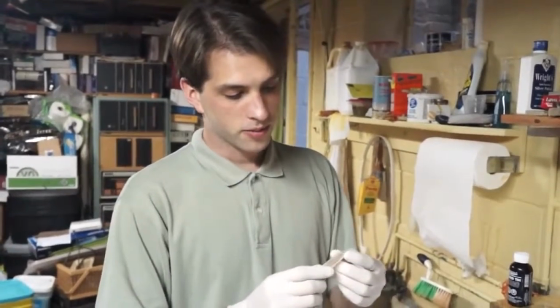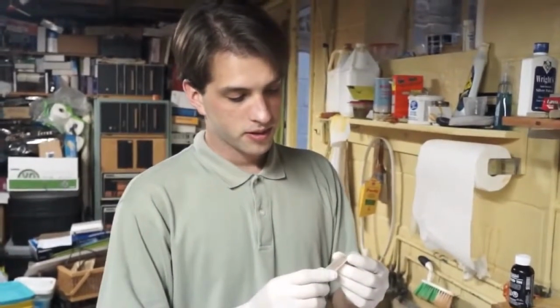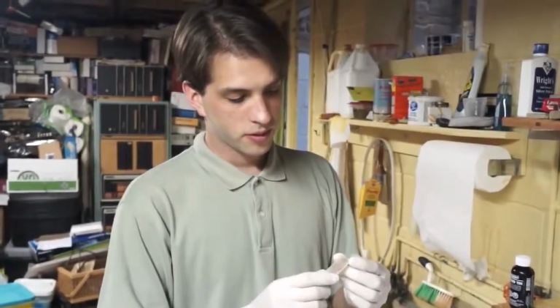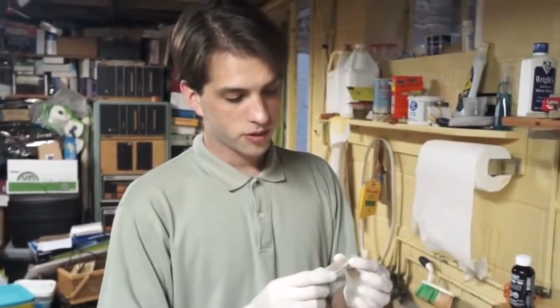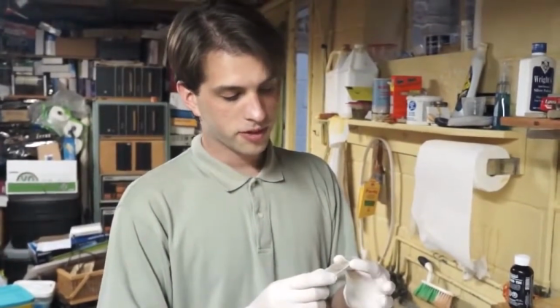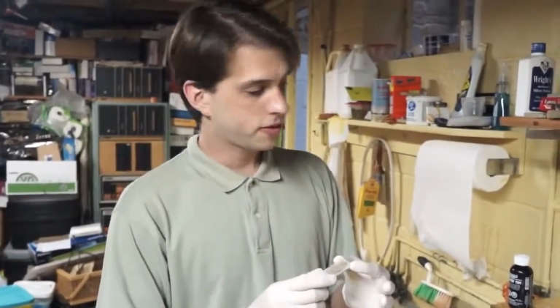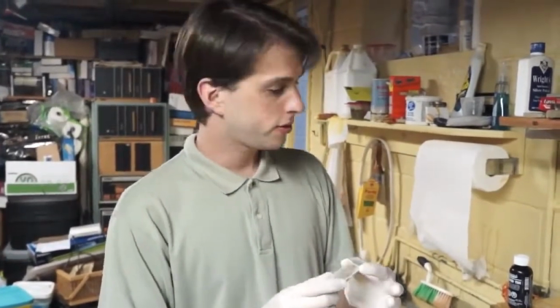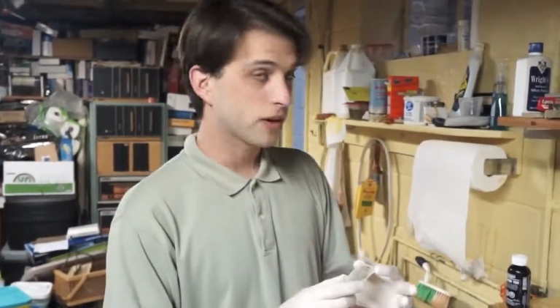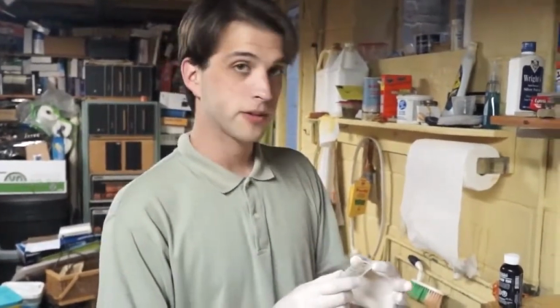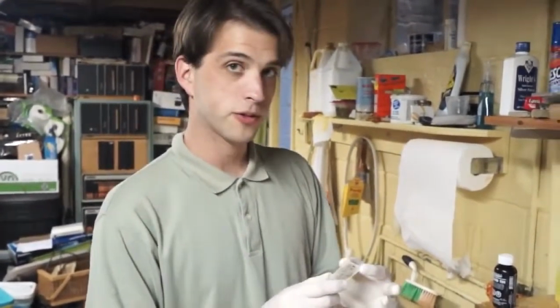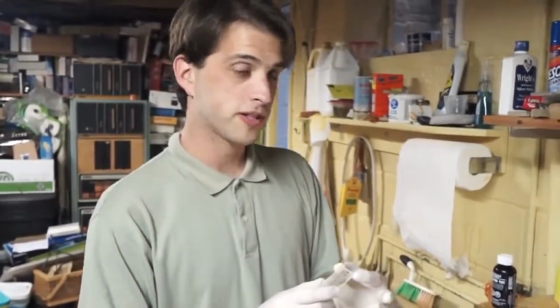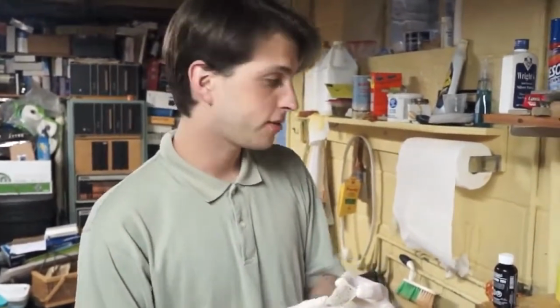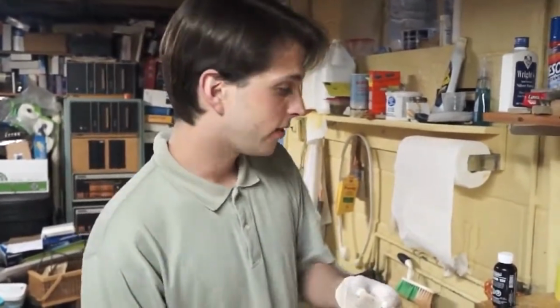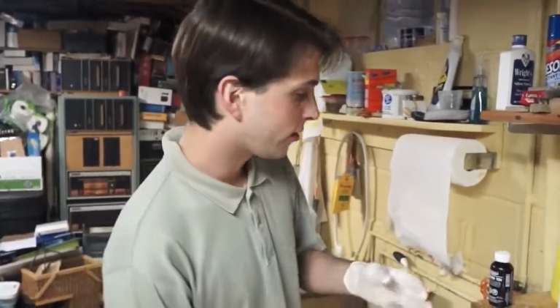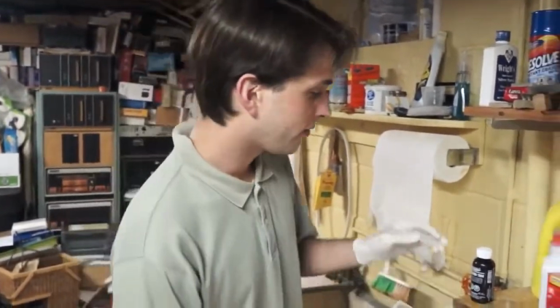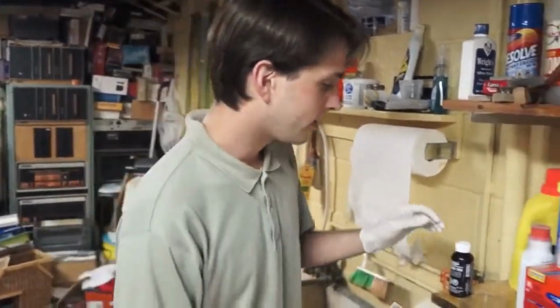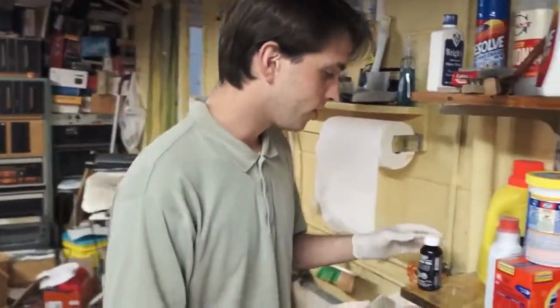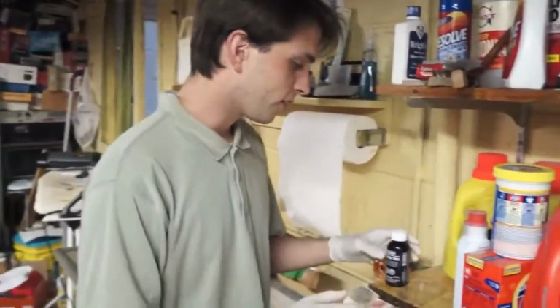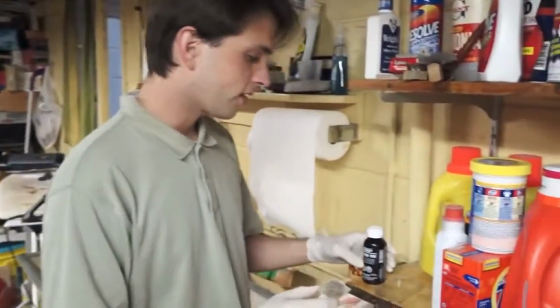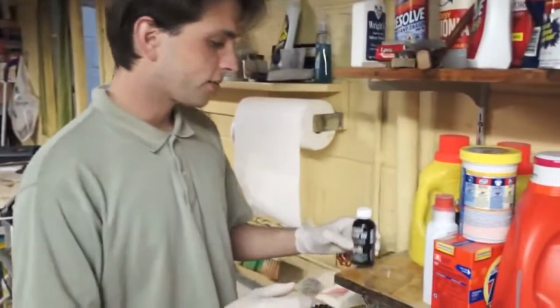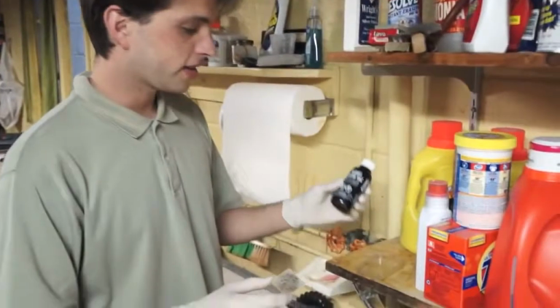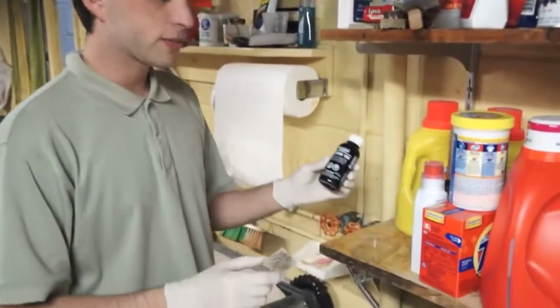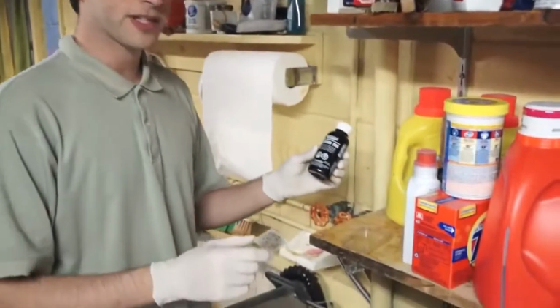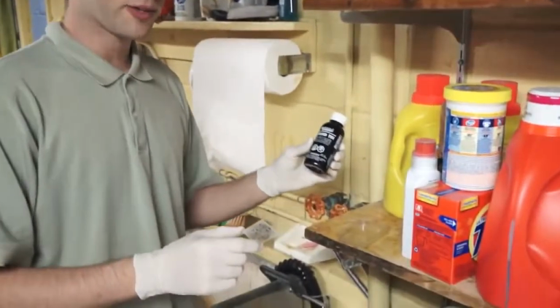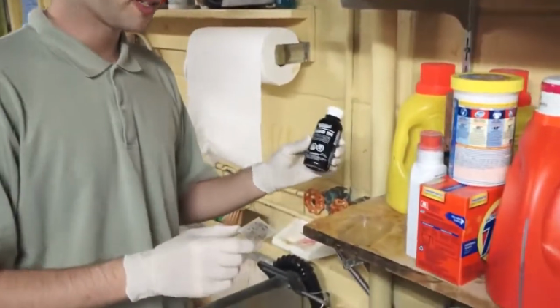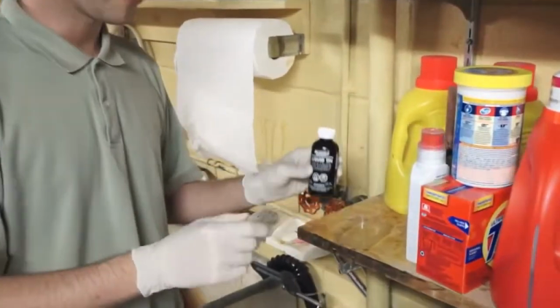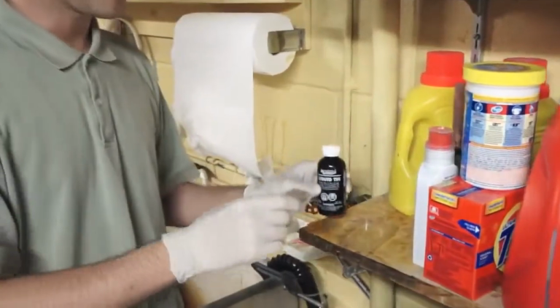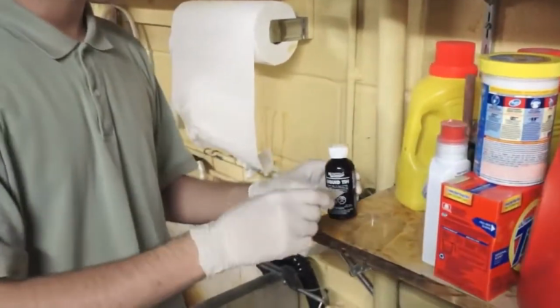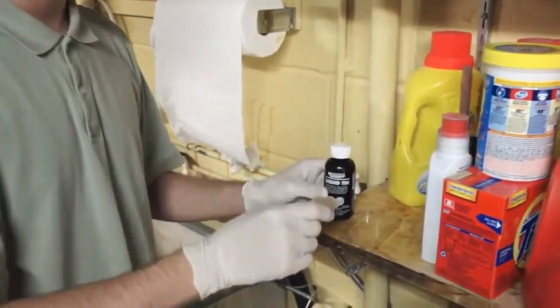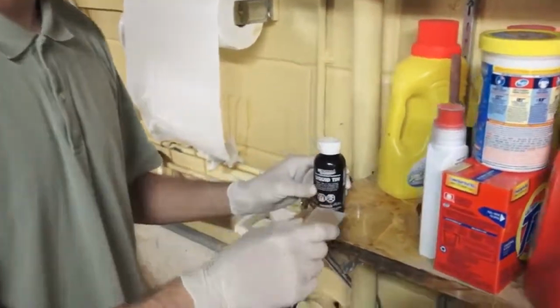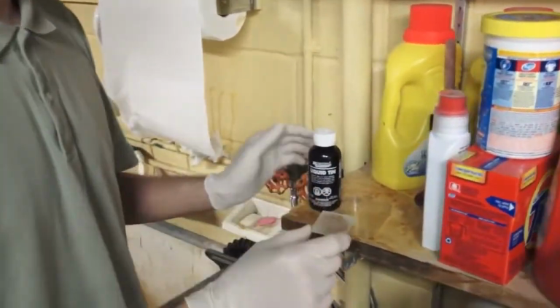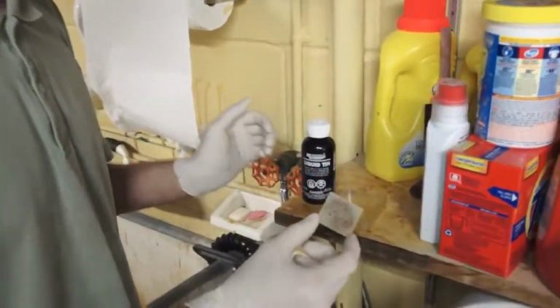What I'm going to do is probably the shortest how-to video that I've done so far. I'm going to take some of this liquid tin and put it in a dish.